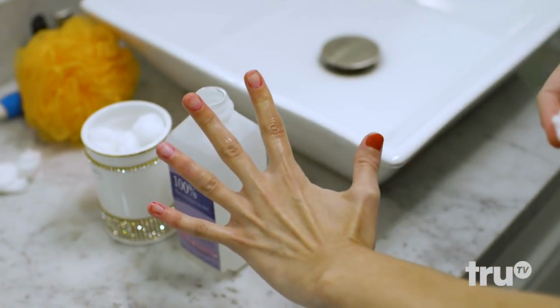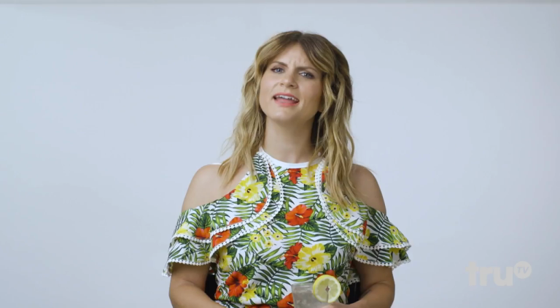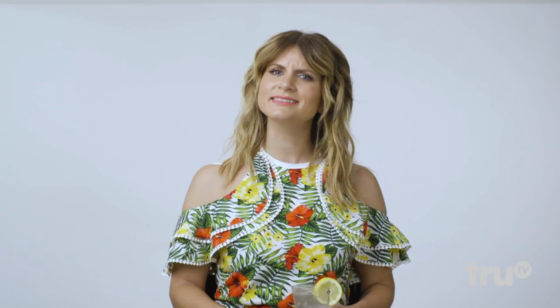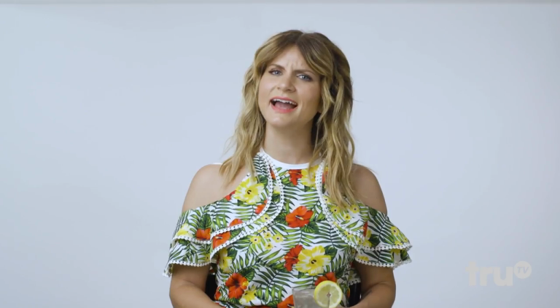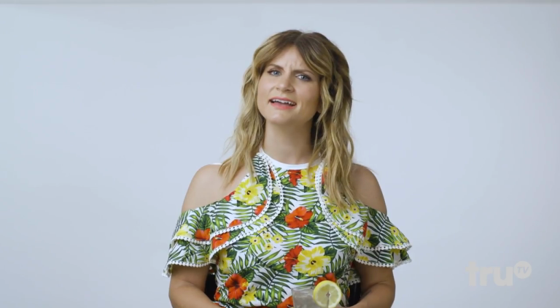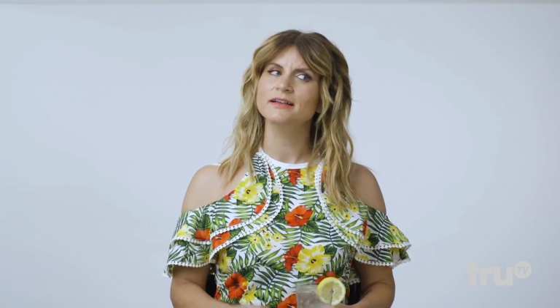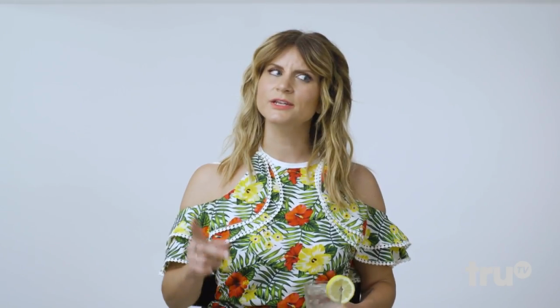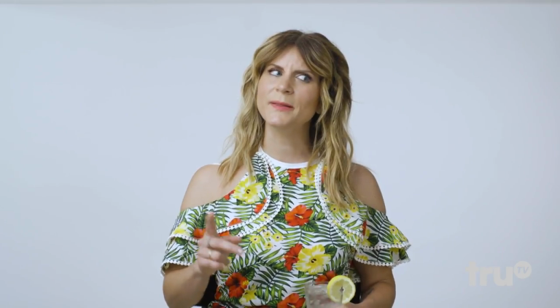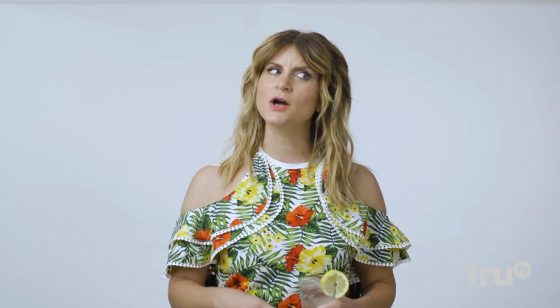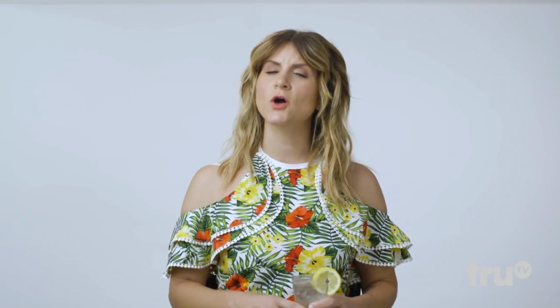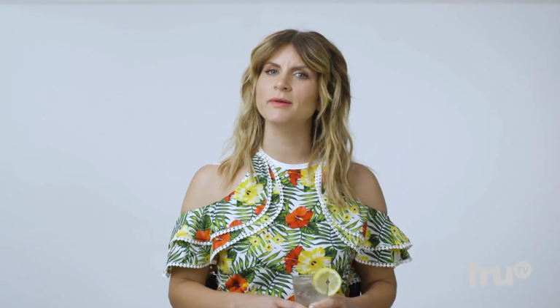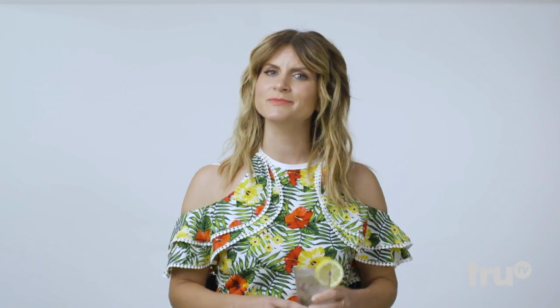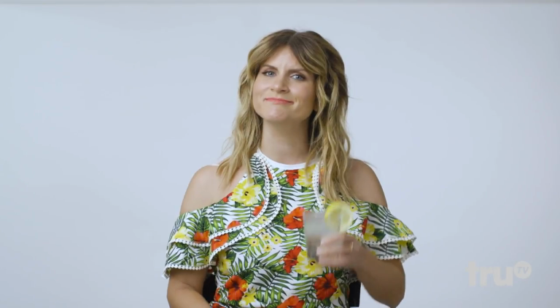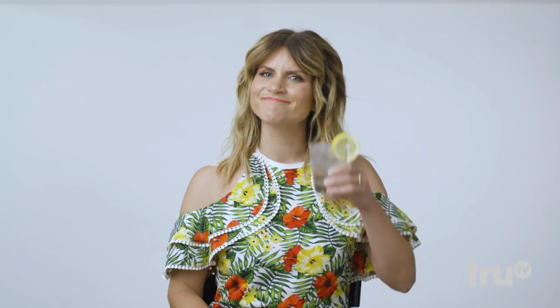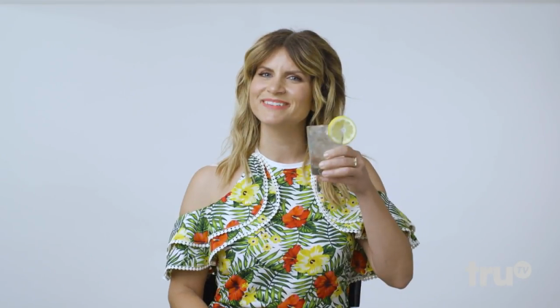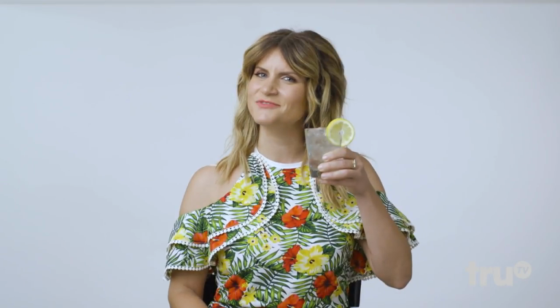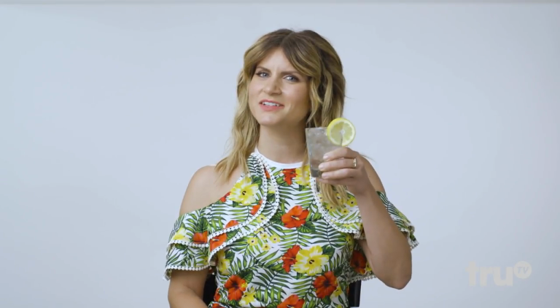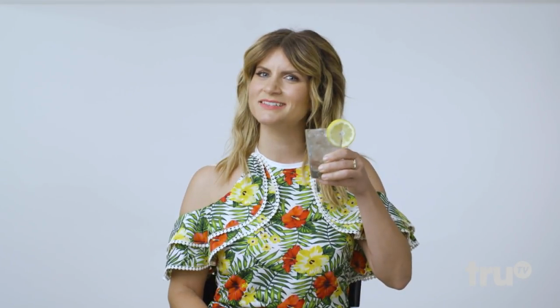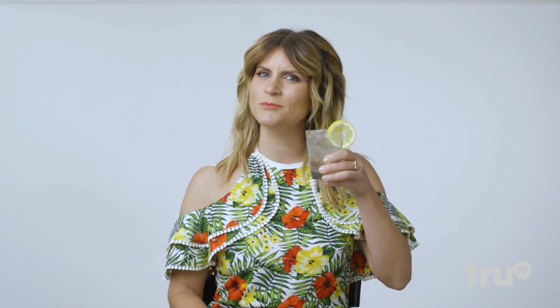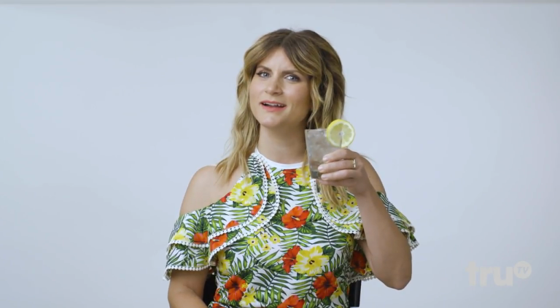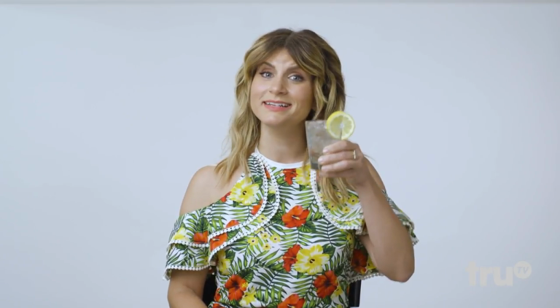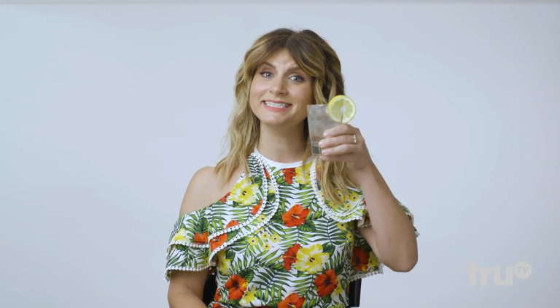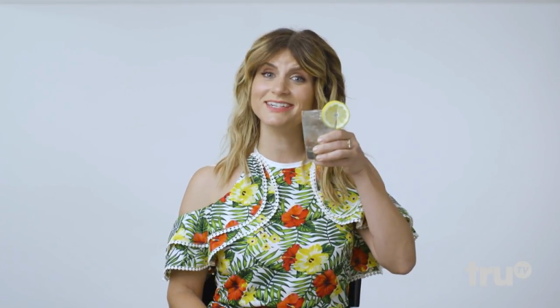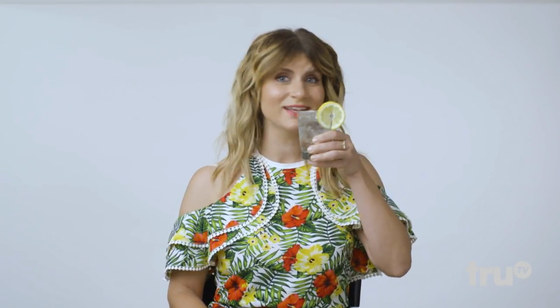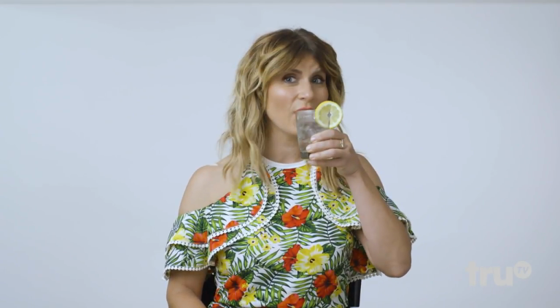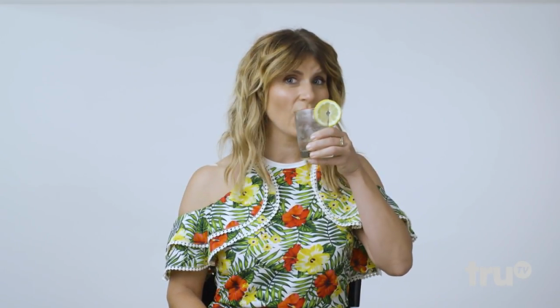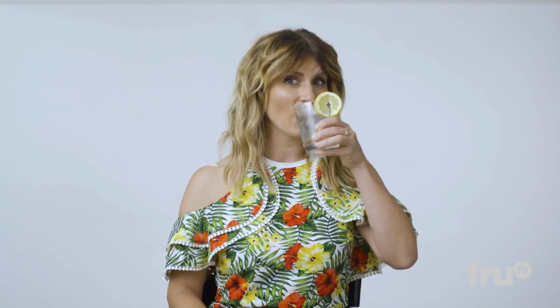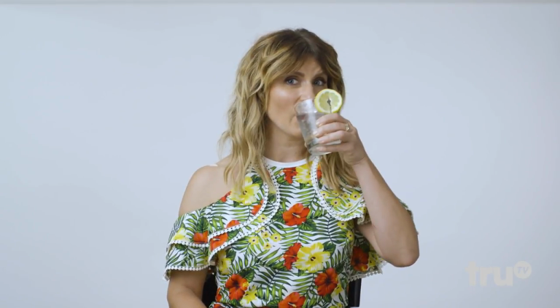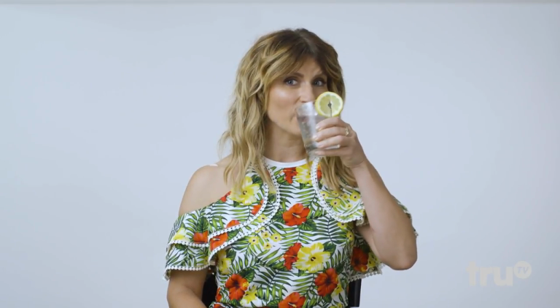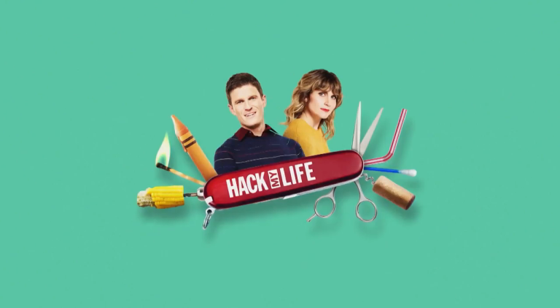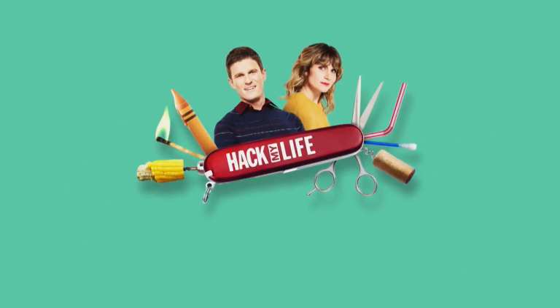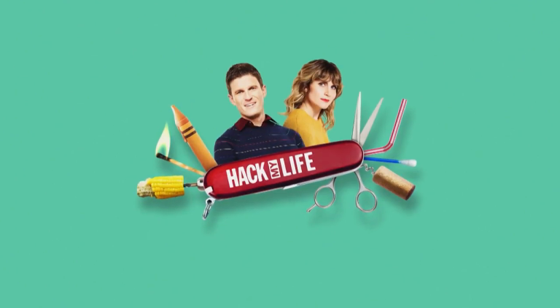Nice hack. You know what? The alcohol reminds me — it's five o'clock somewhere. Cheers. Cheers.